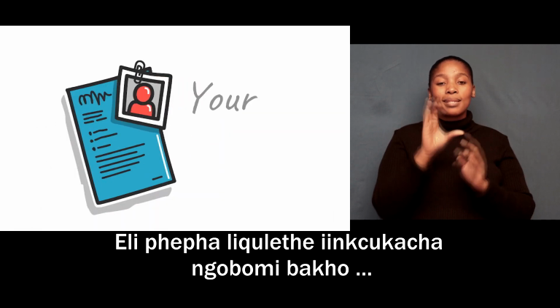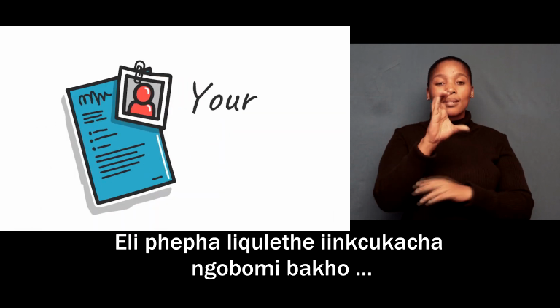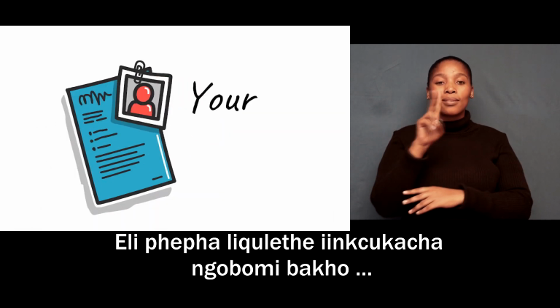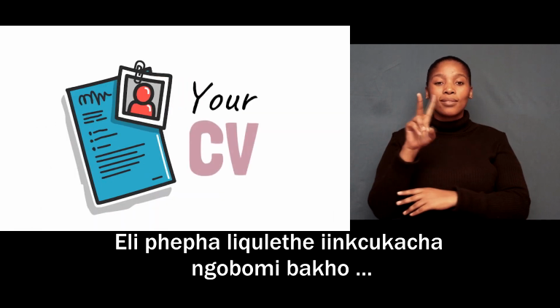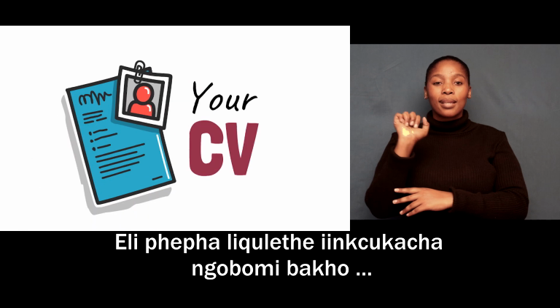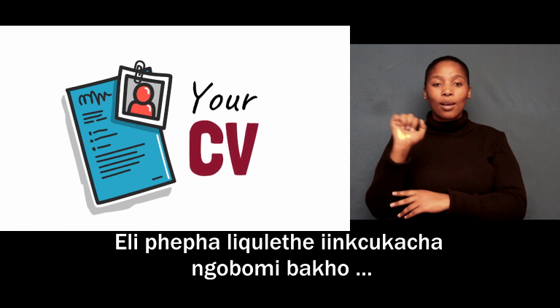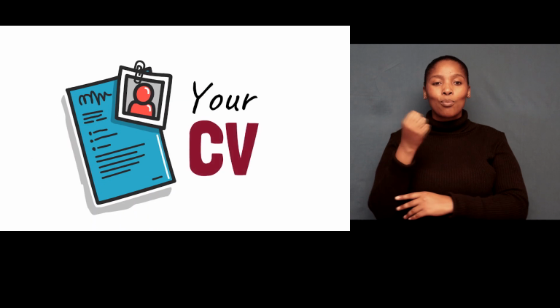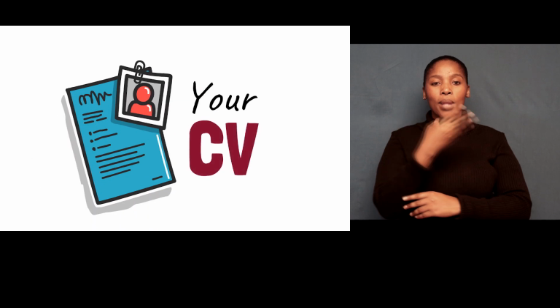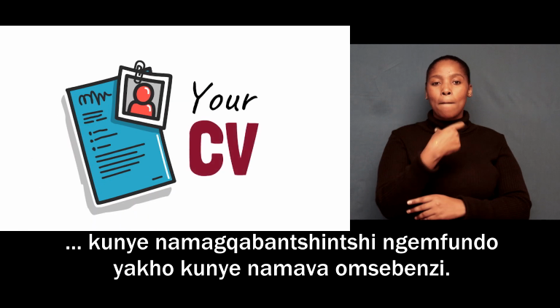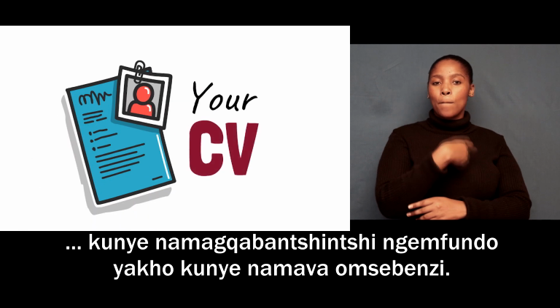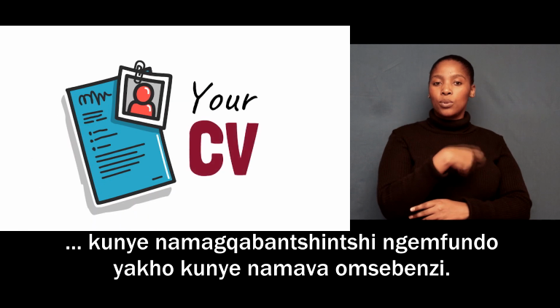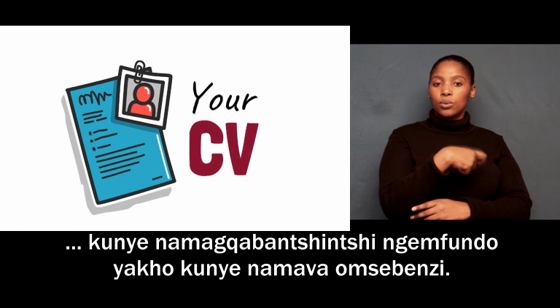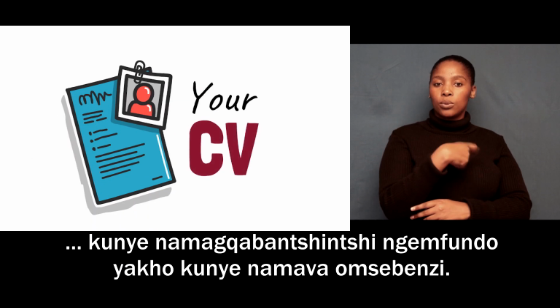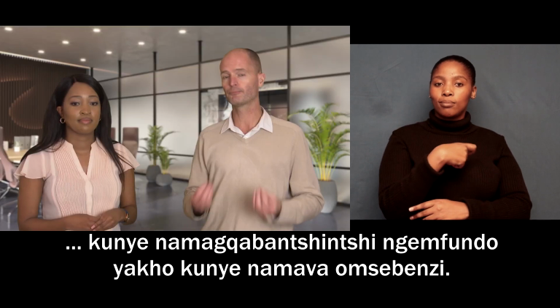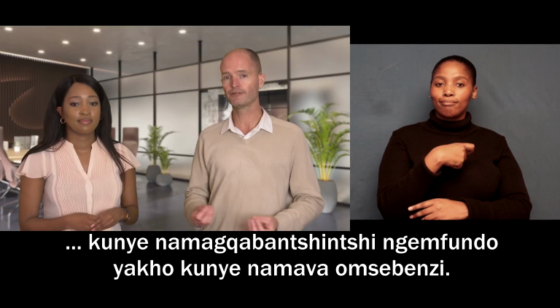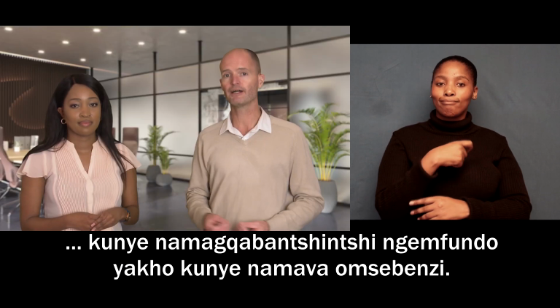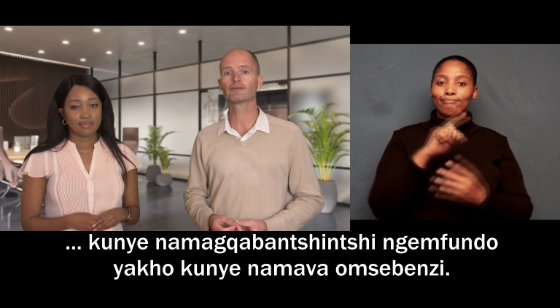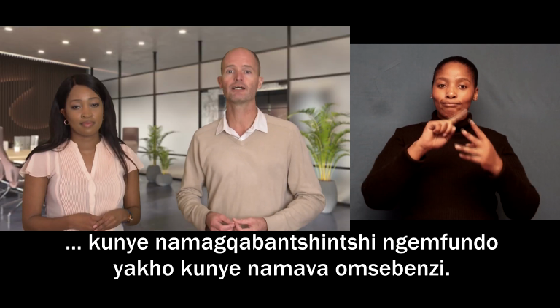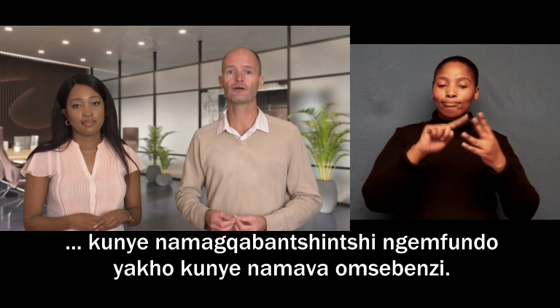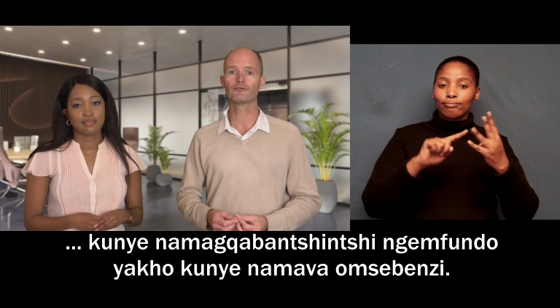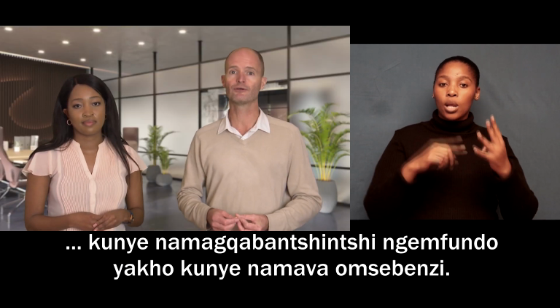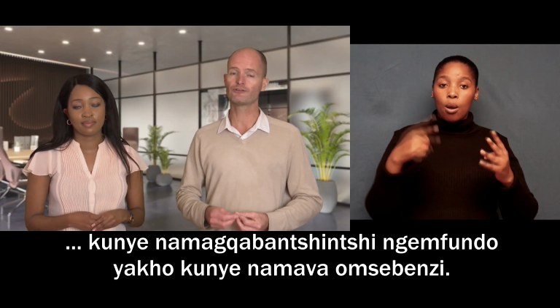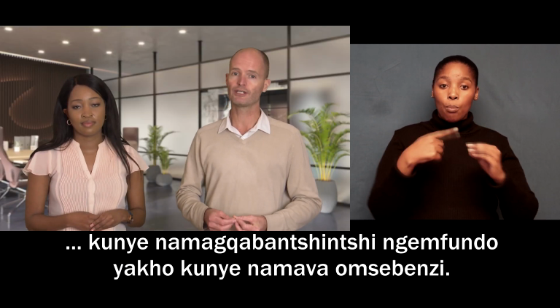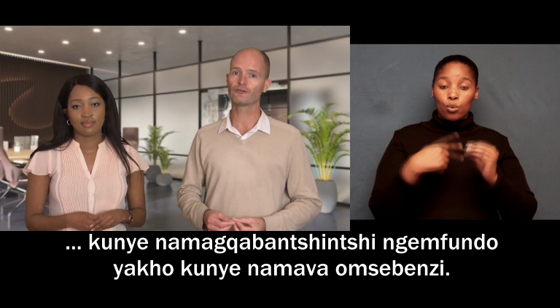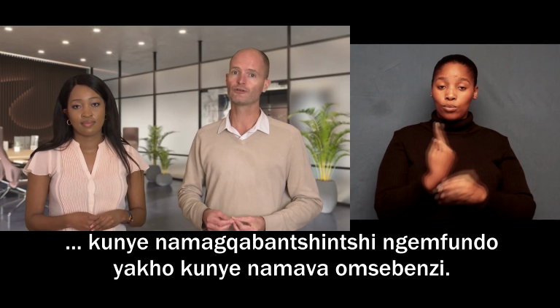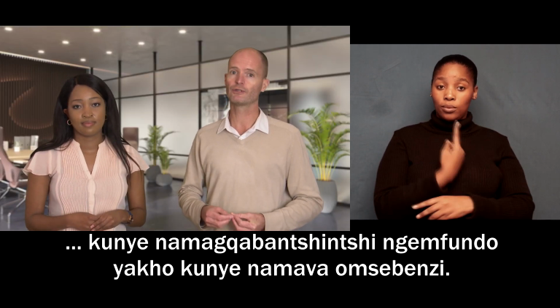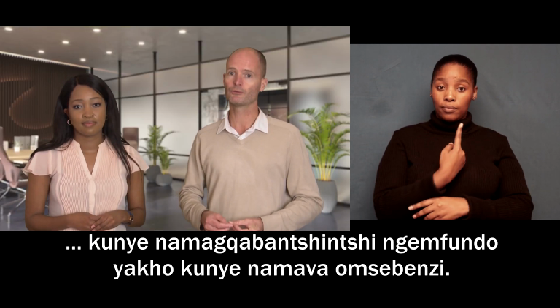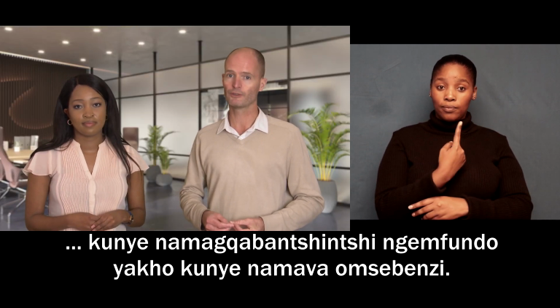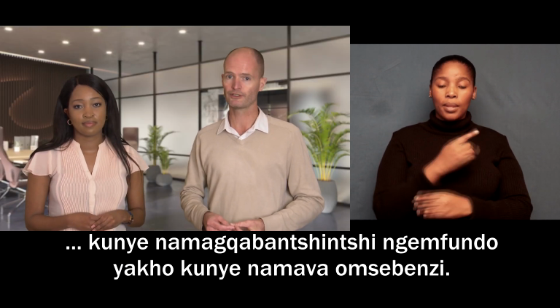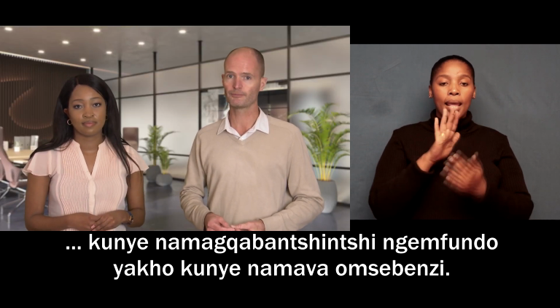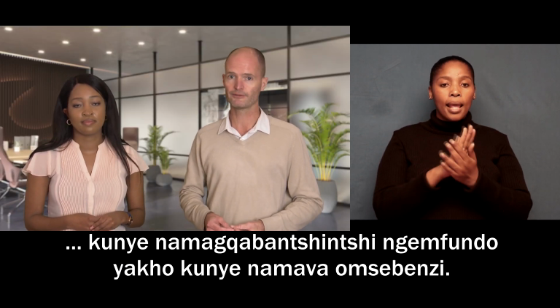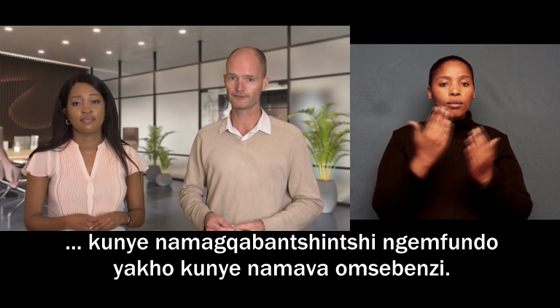Finally, but most importantly, your CV. This document gives your personal contact details as well as a brief outline of your educational and work experience.